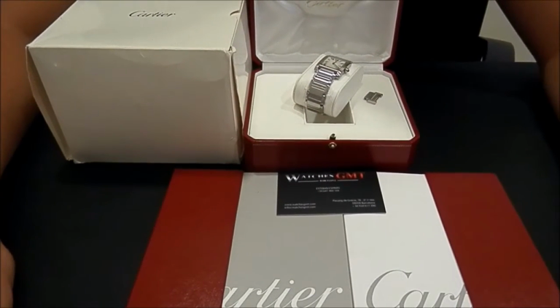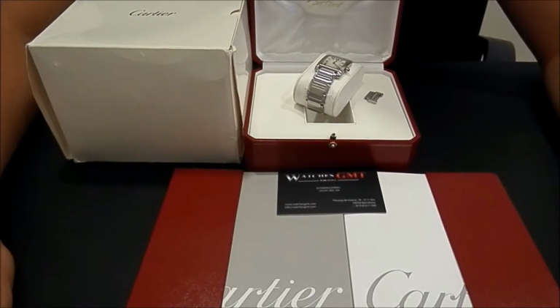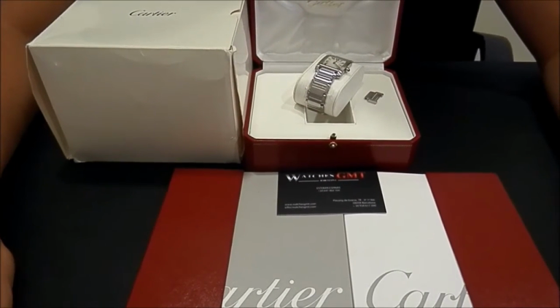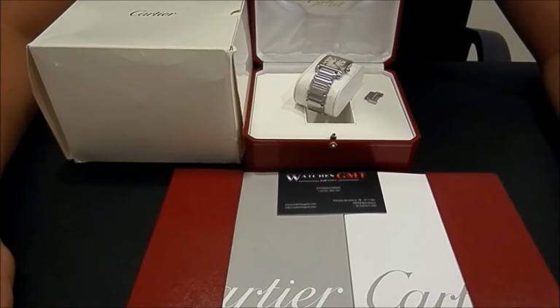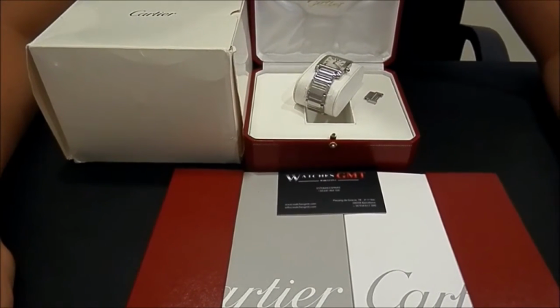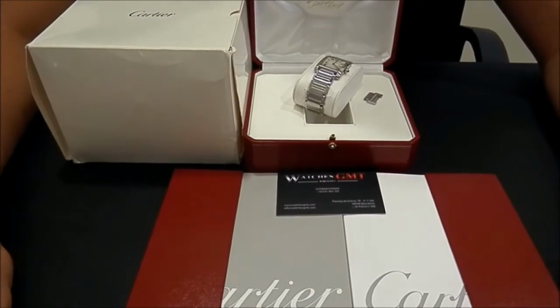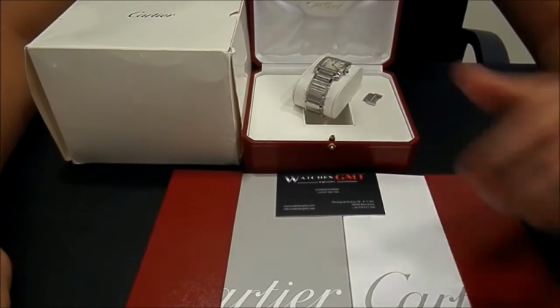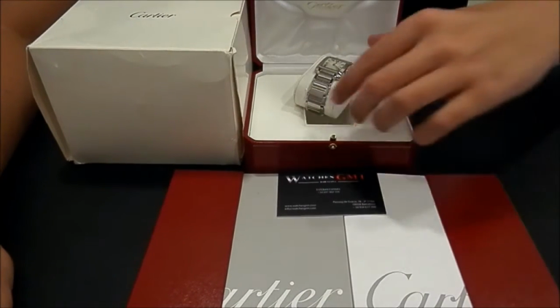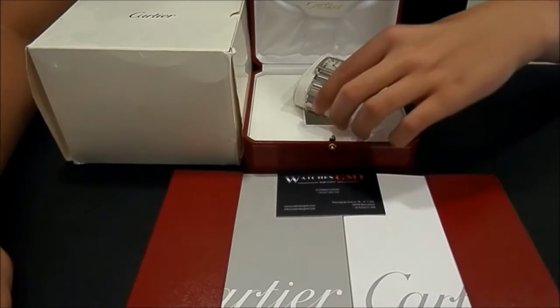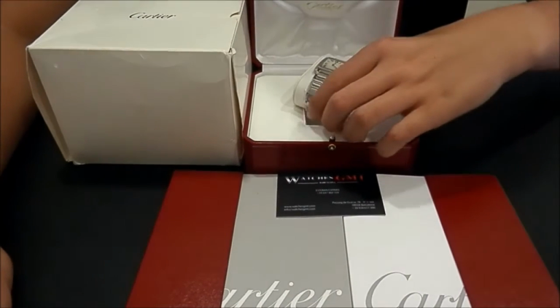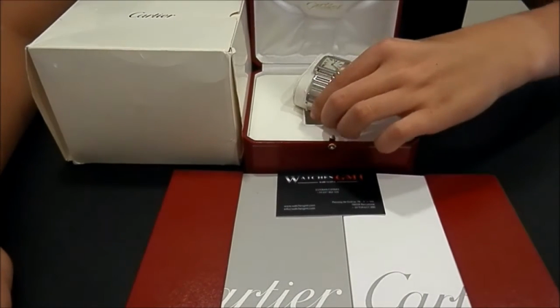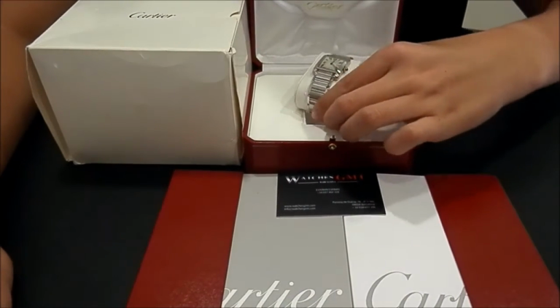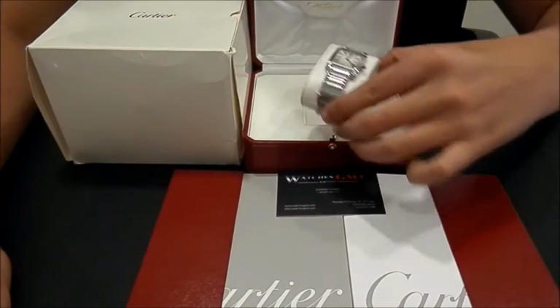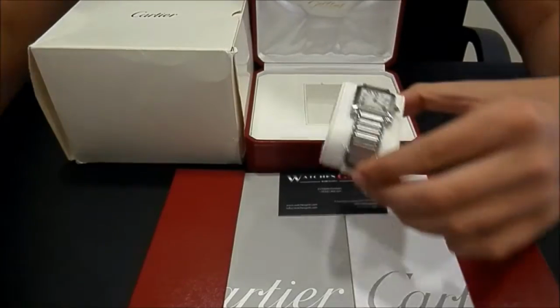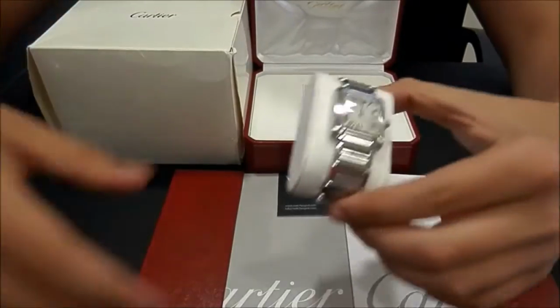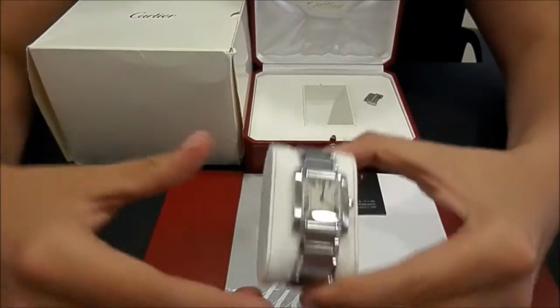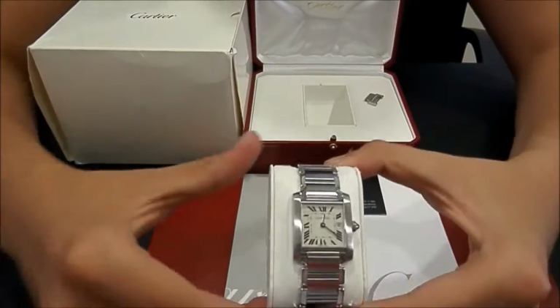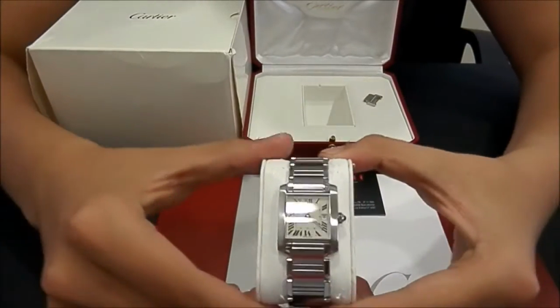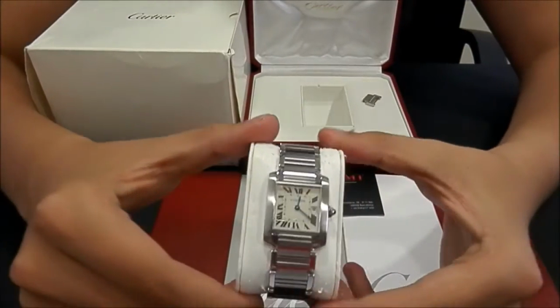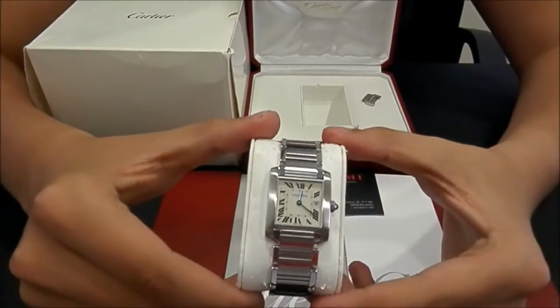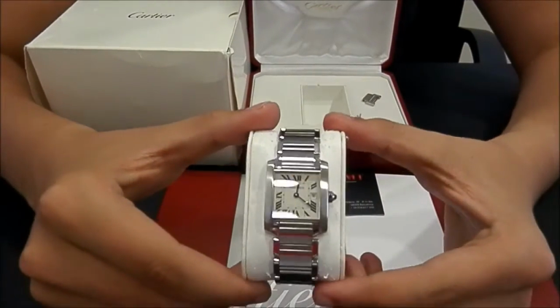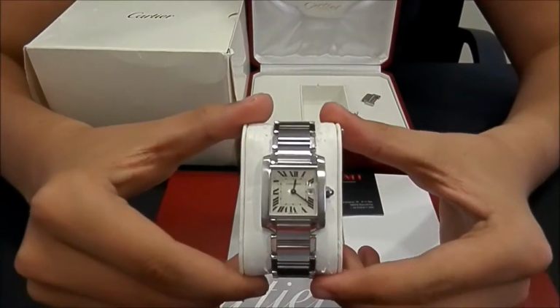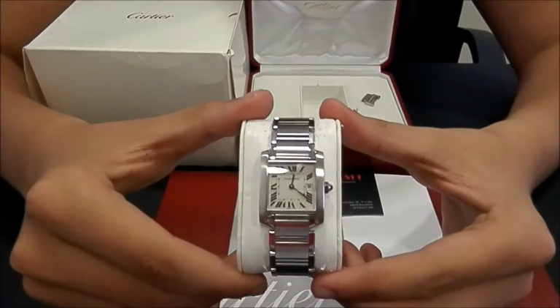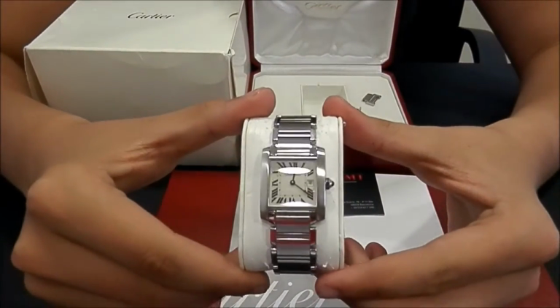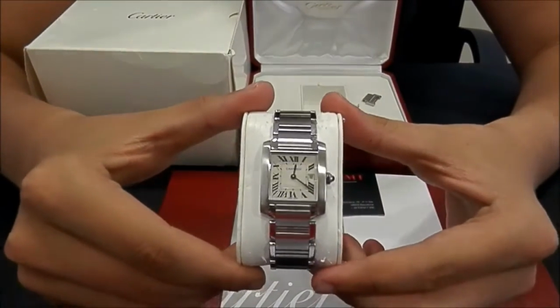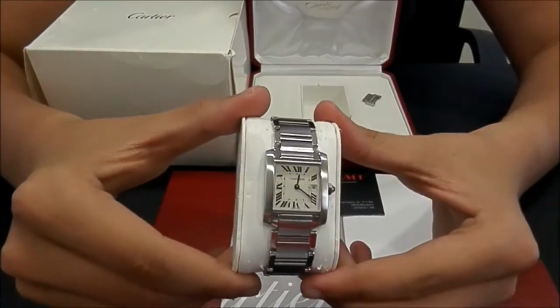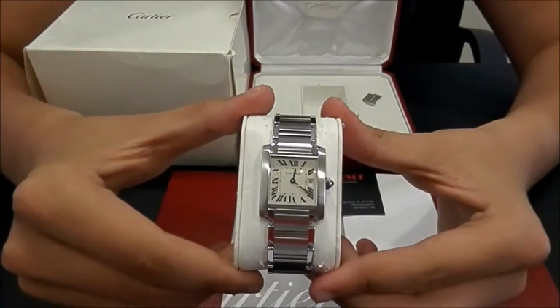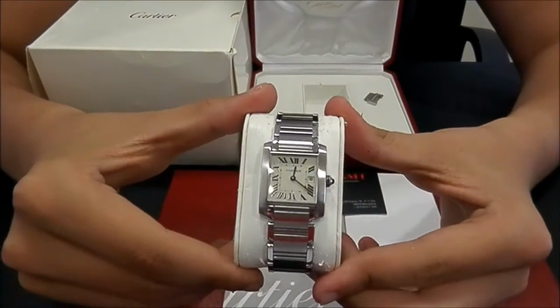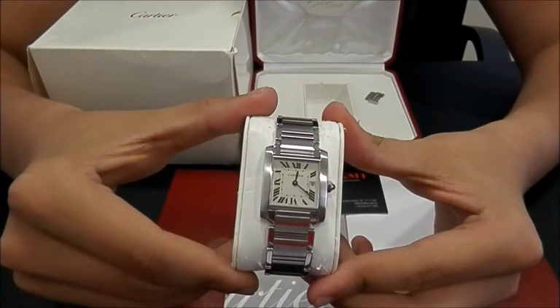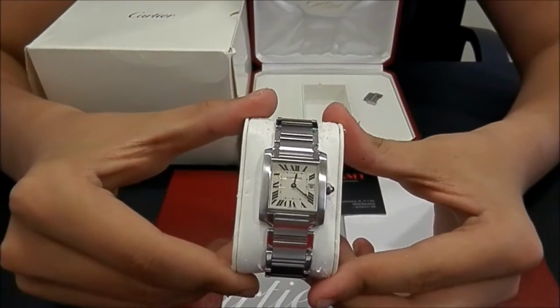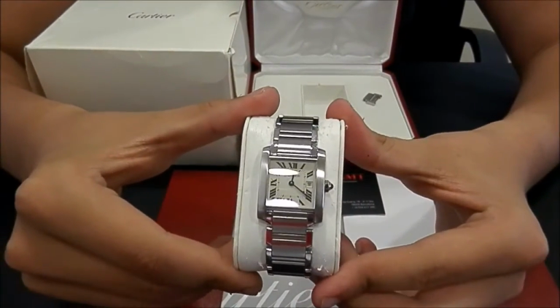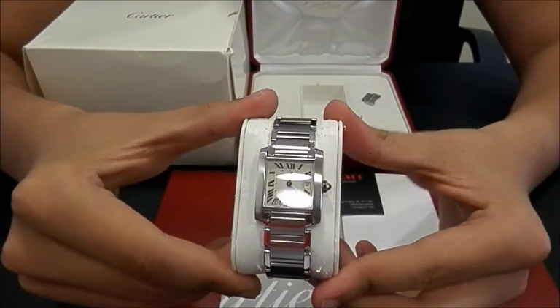Today we want to show you a Cartier. This model is the Tank, in stainless steel, the medium size.